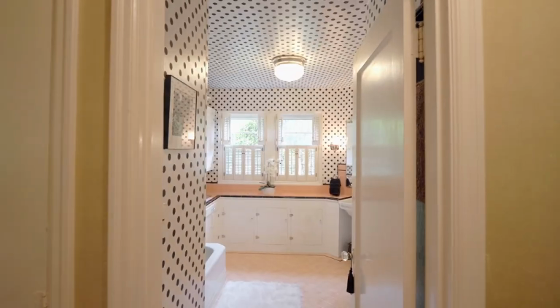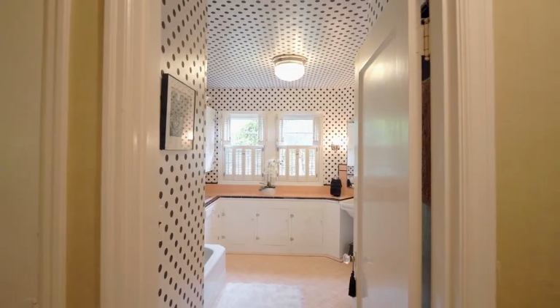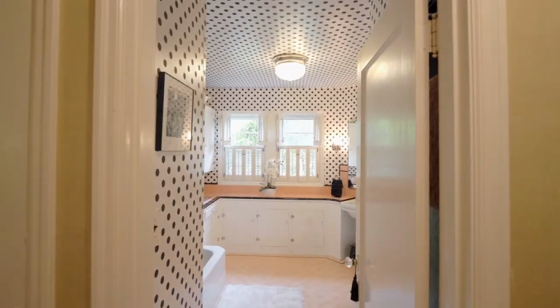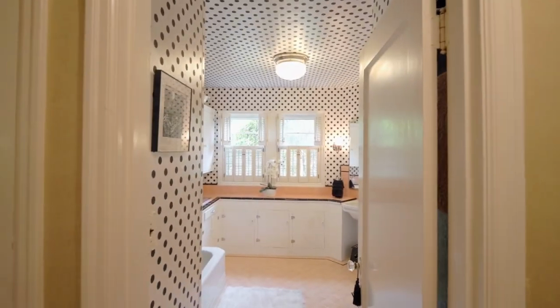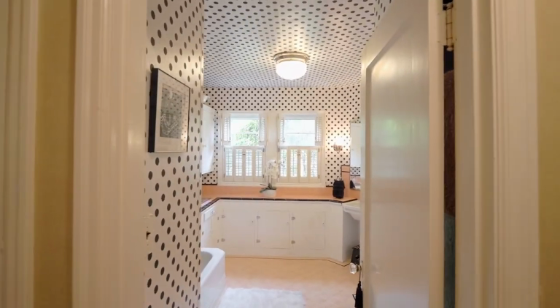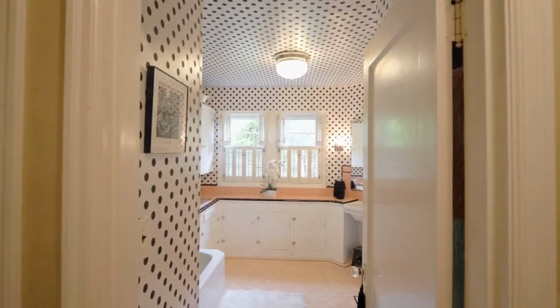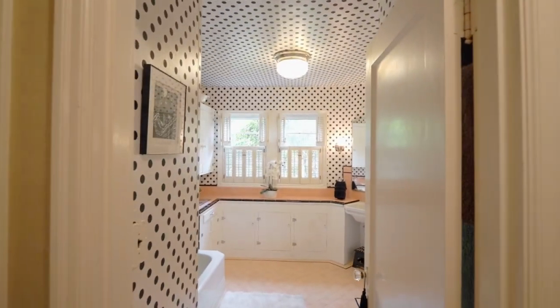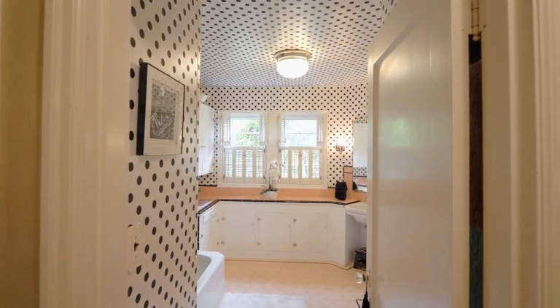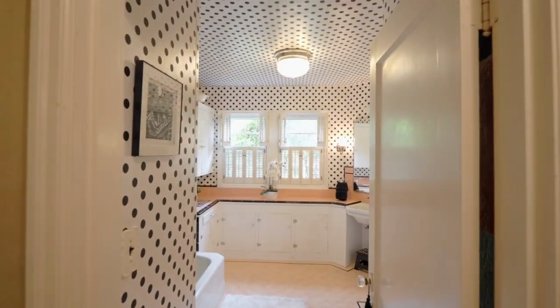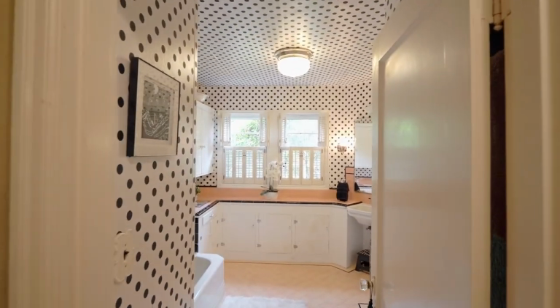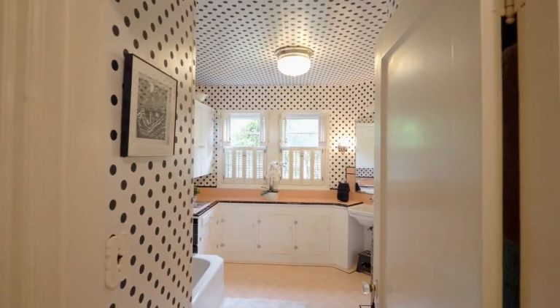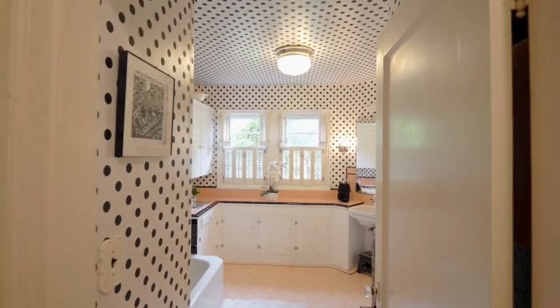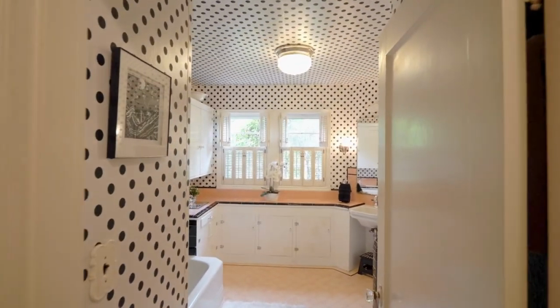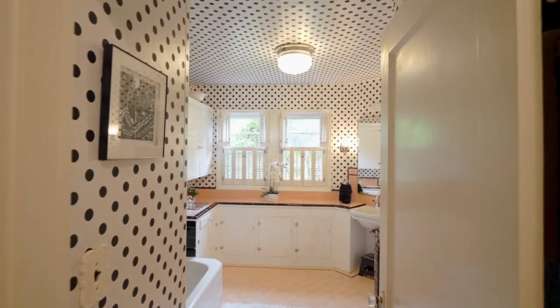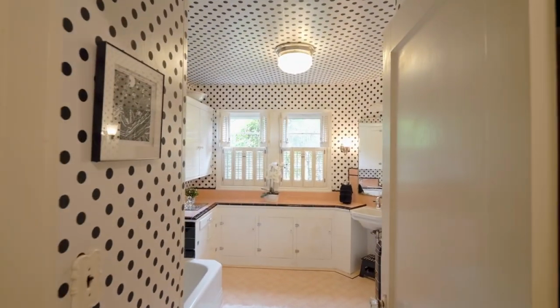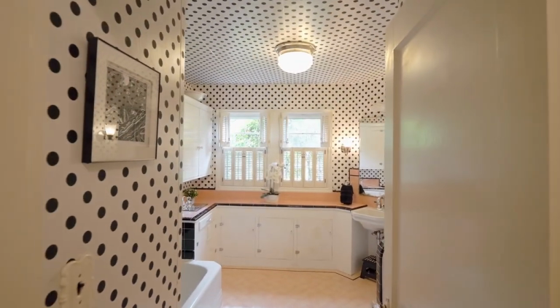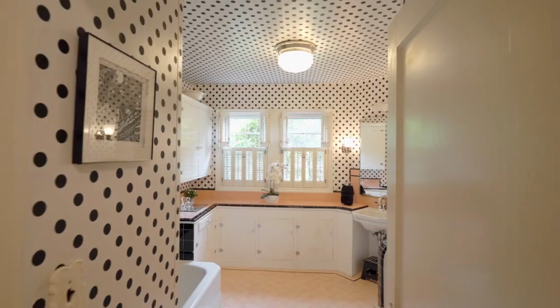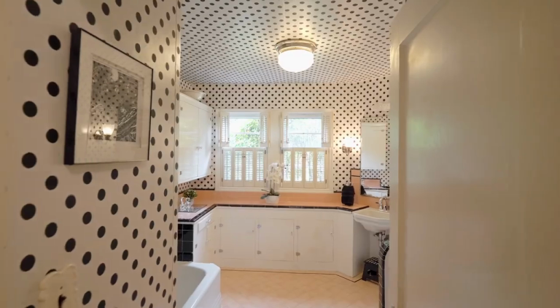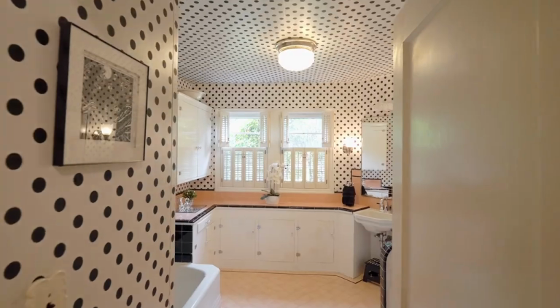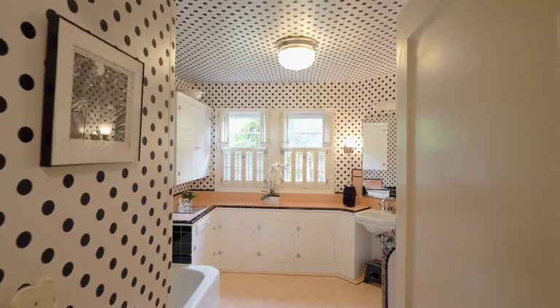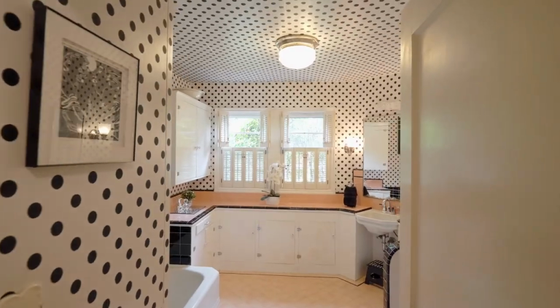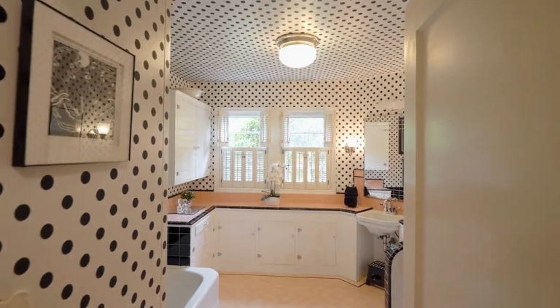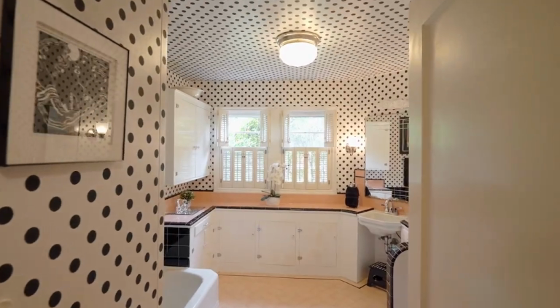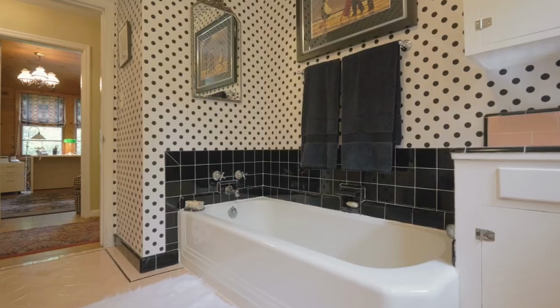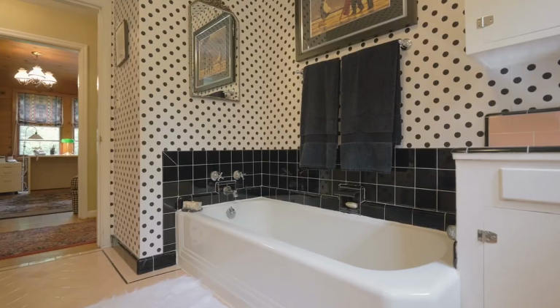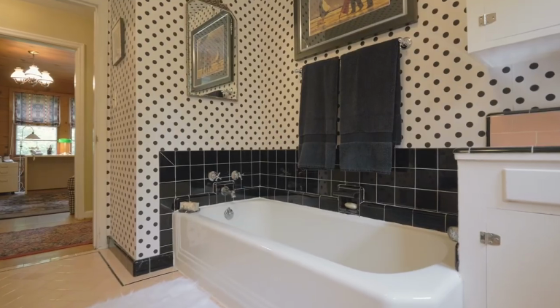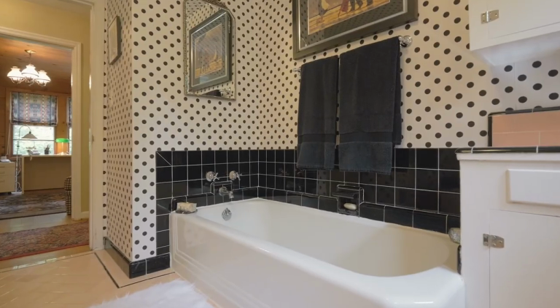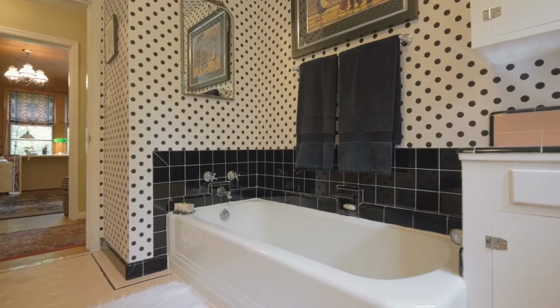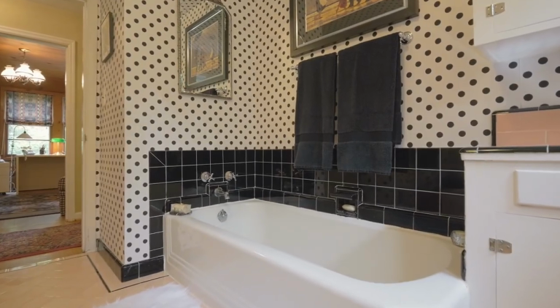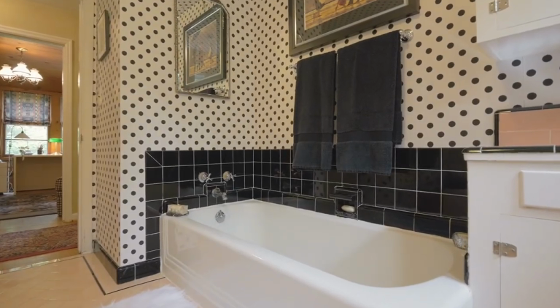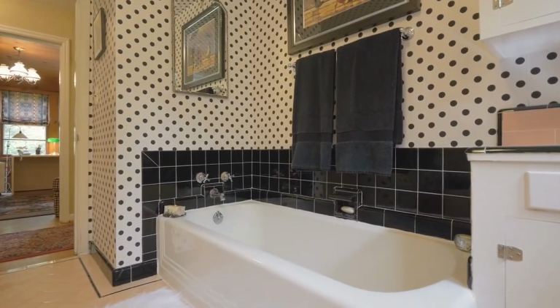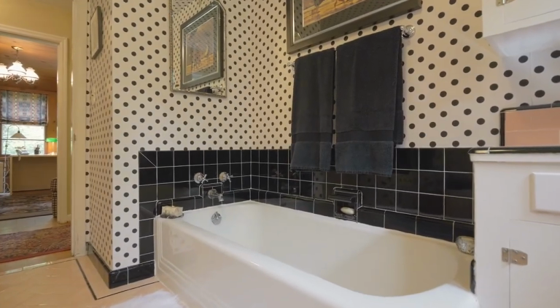Unwind in the show-stopping classic pink and black tile bath with a tub and separate shower.